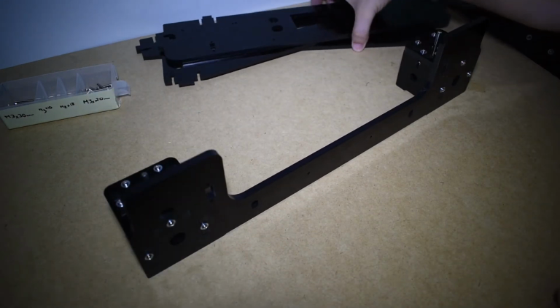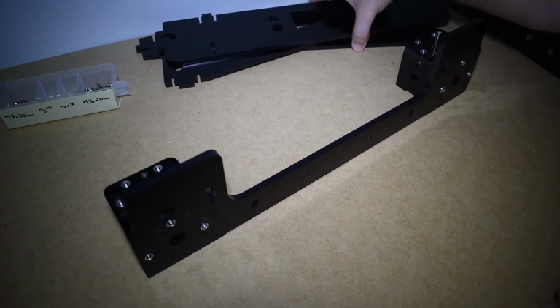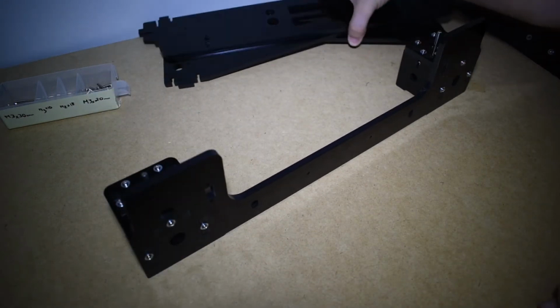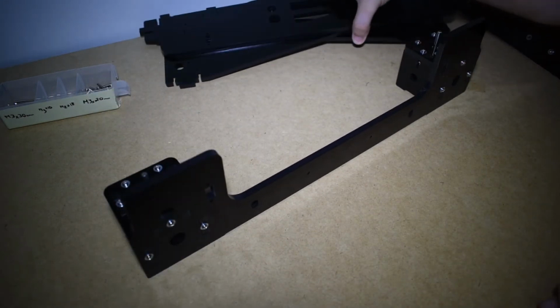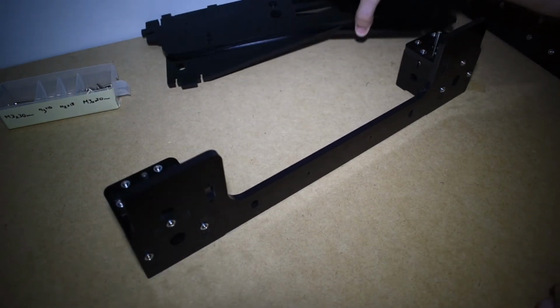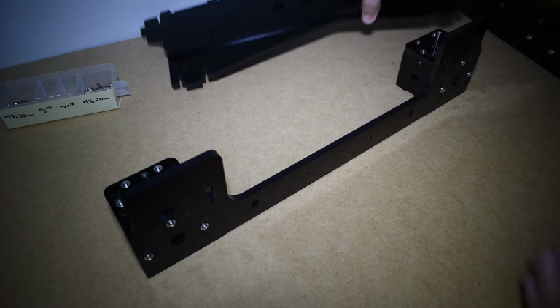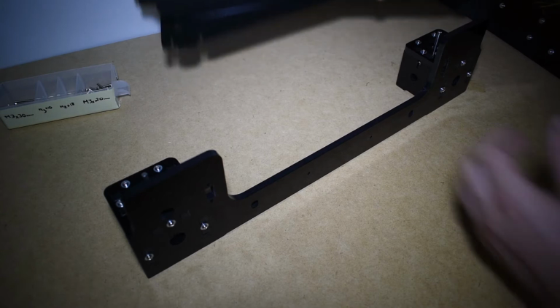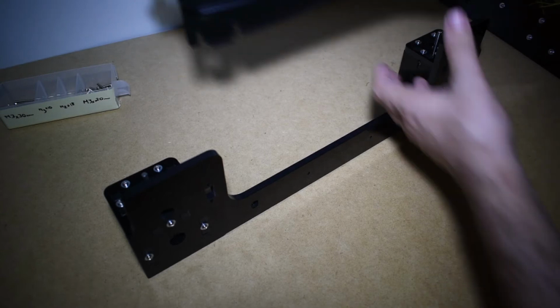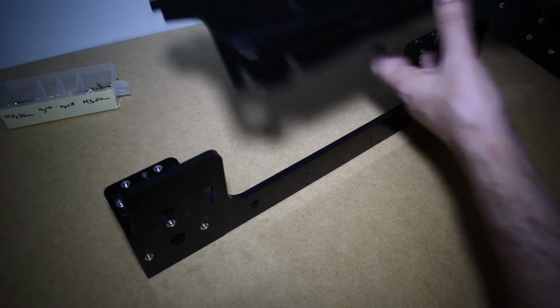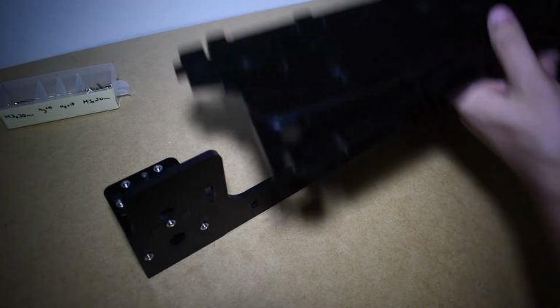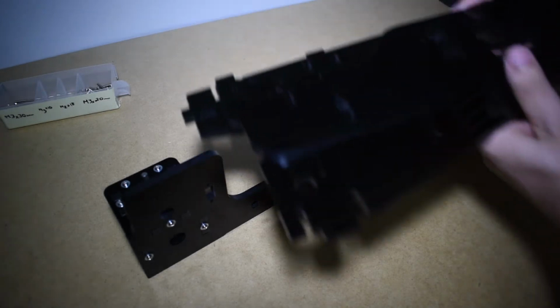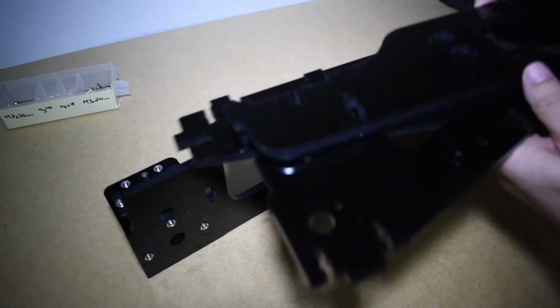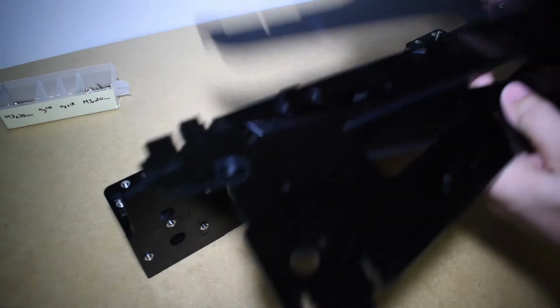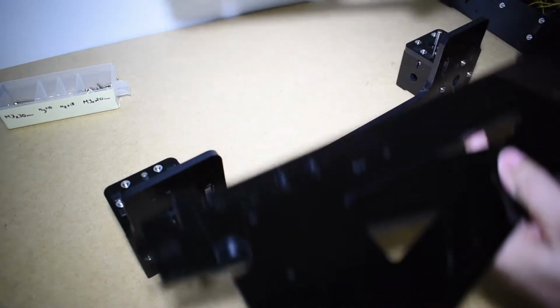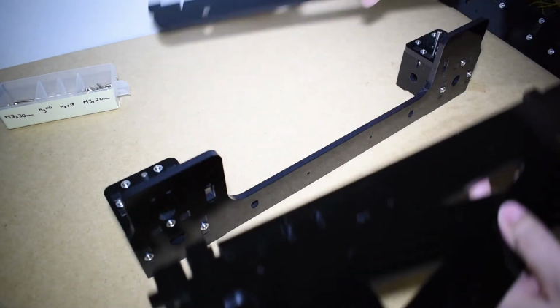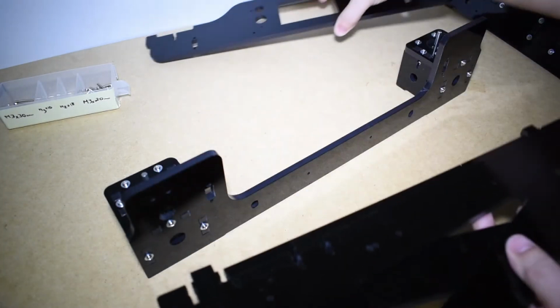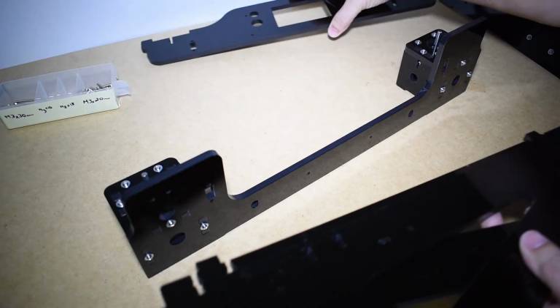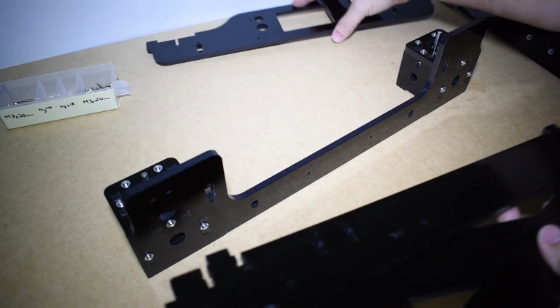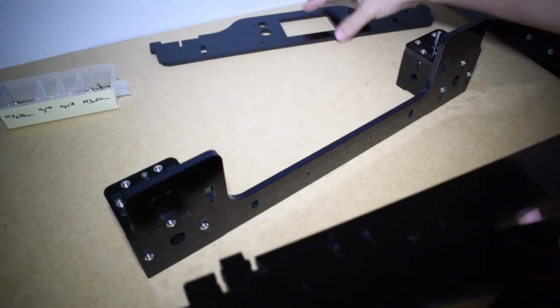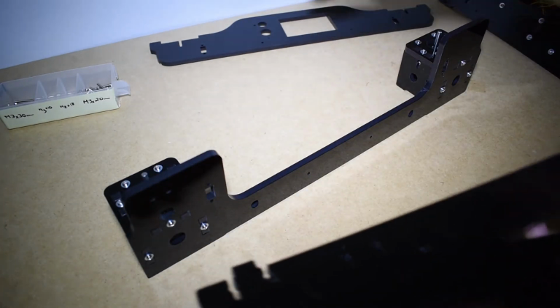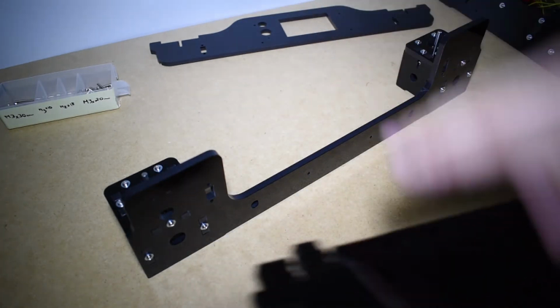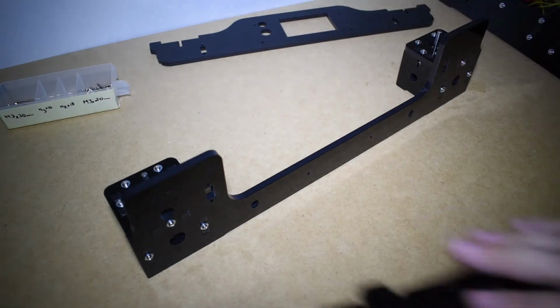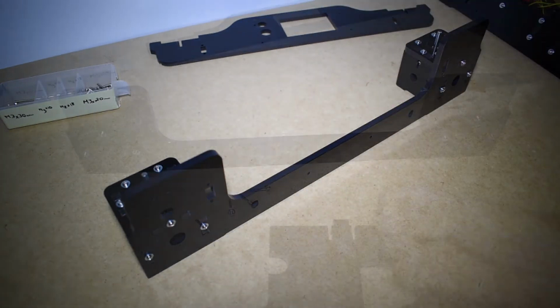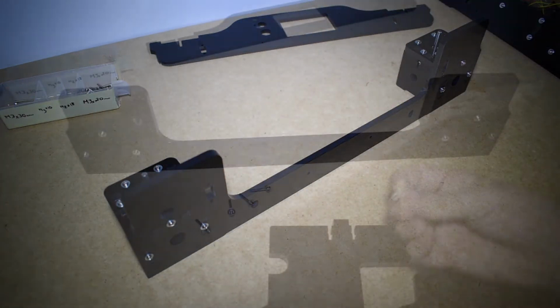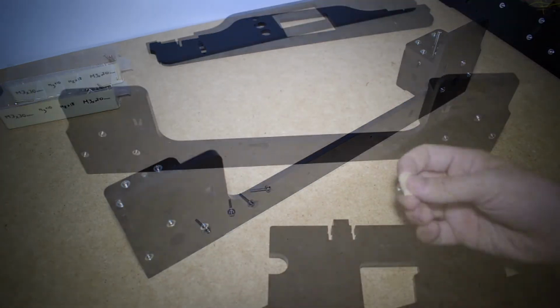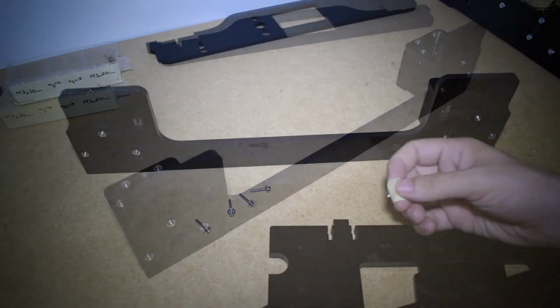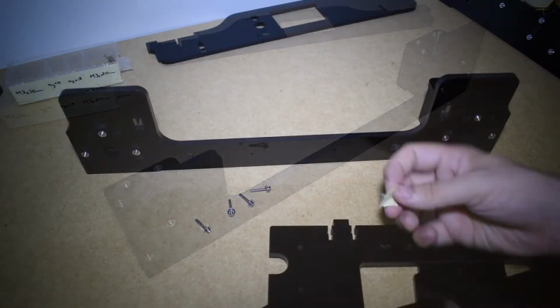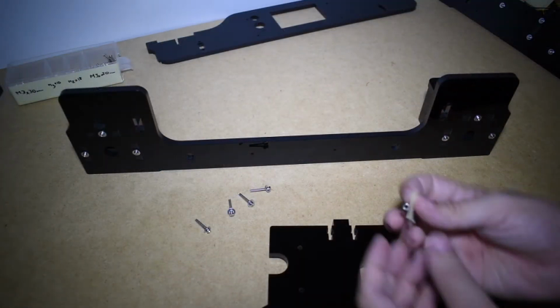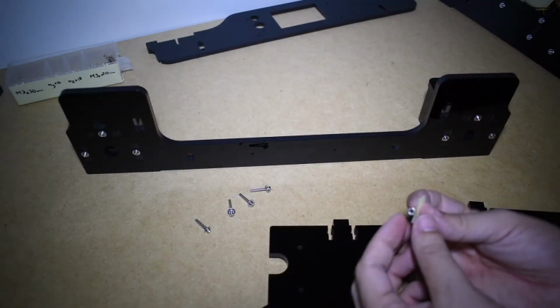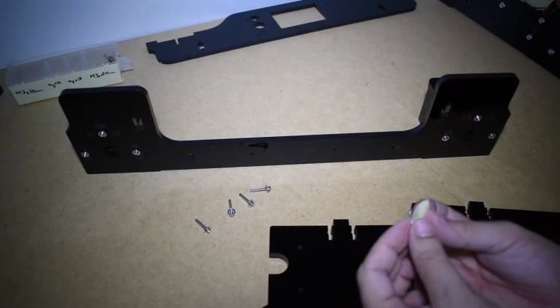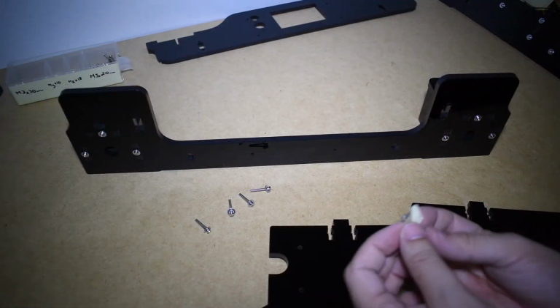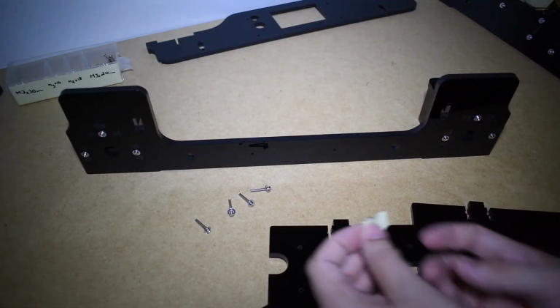Now it's time to assemble the big vertical plates.